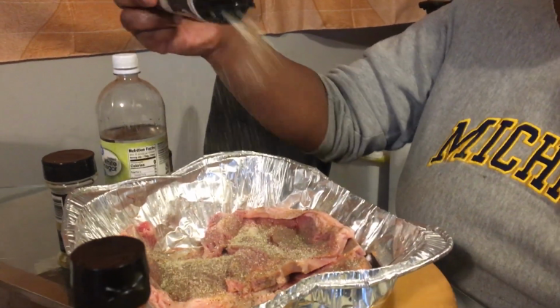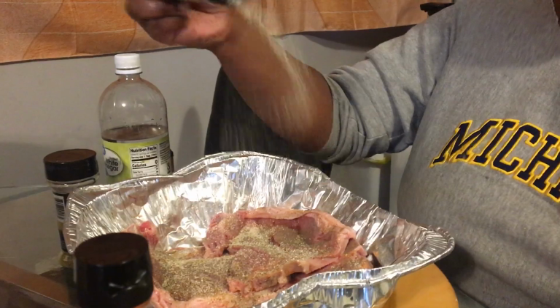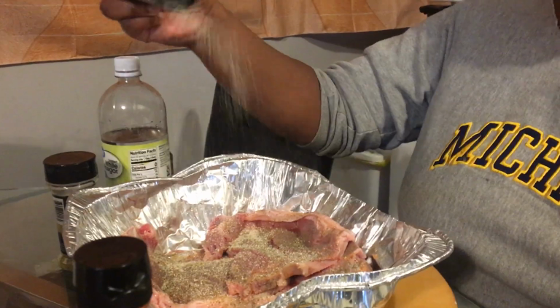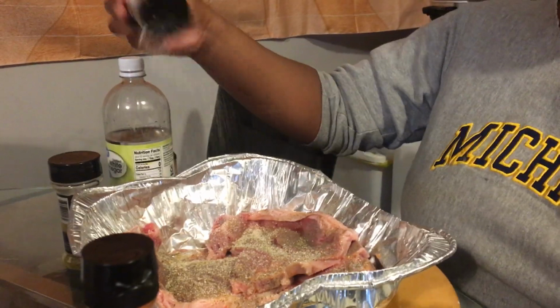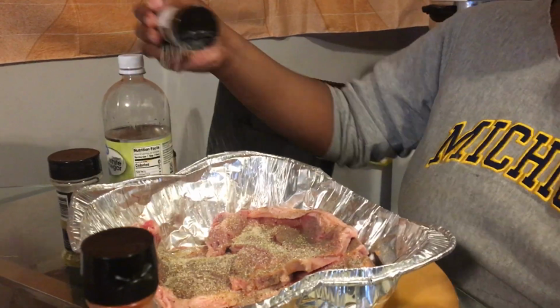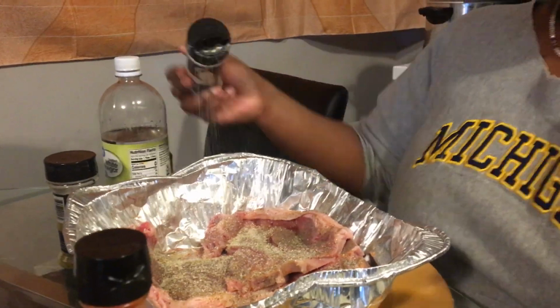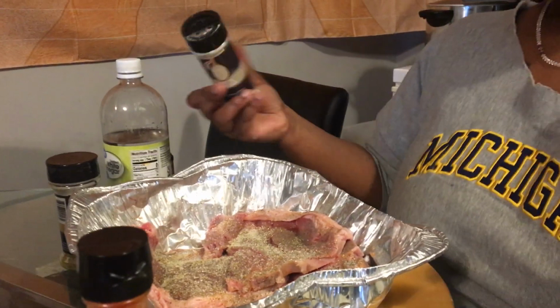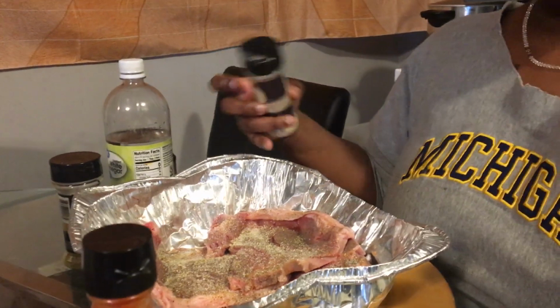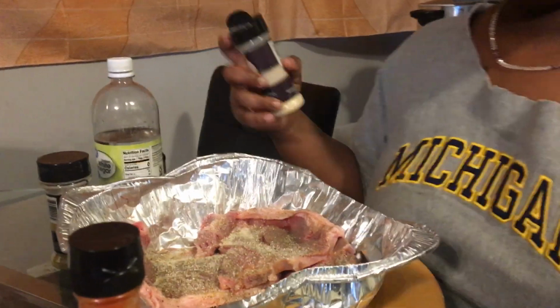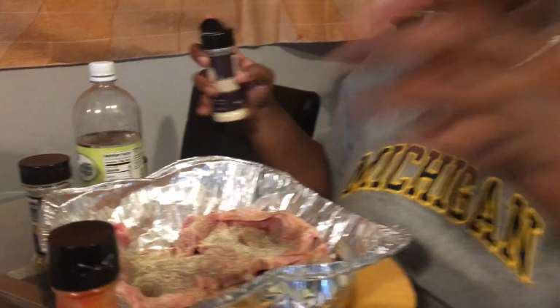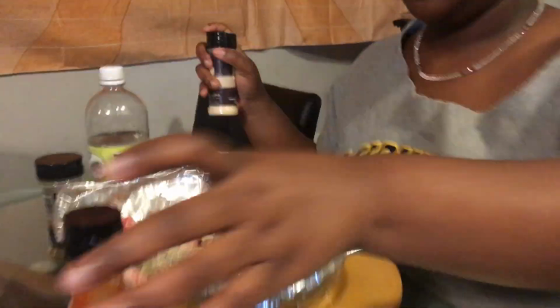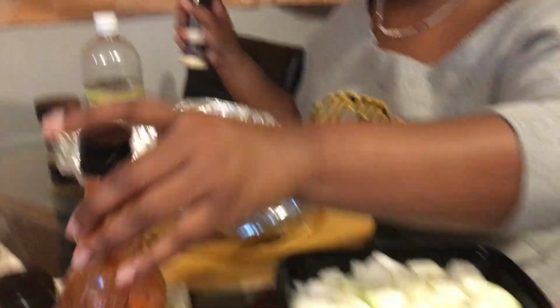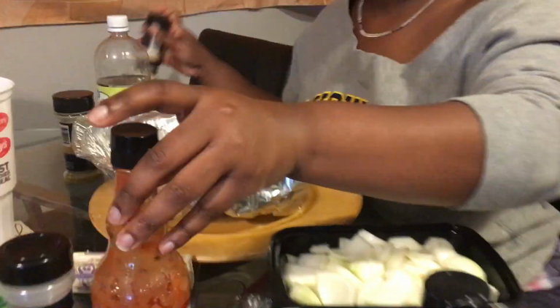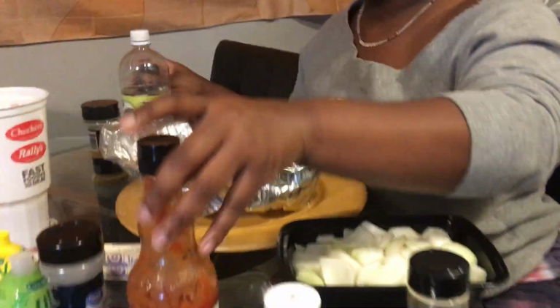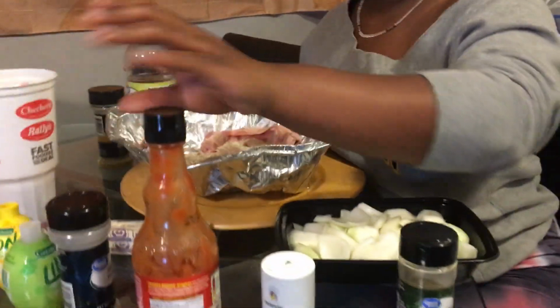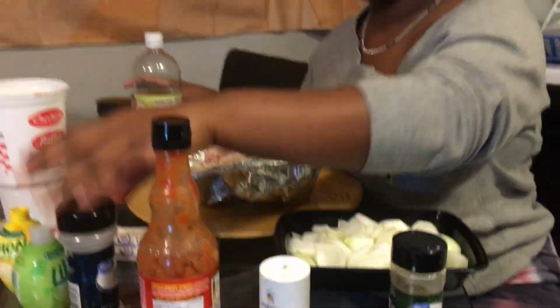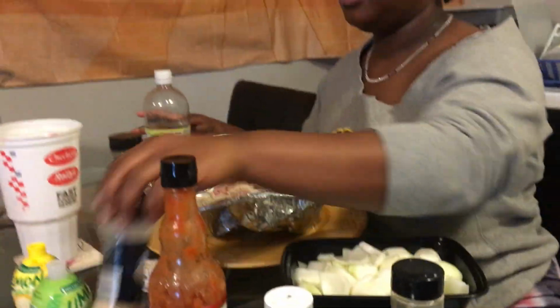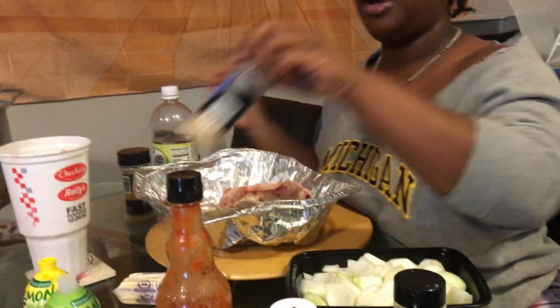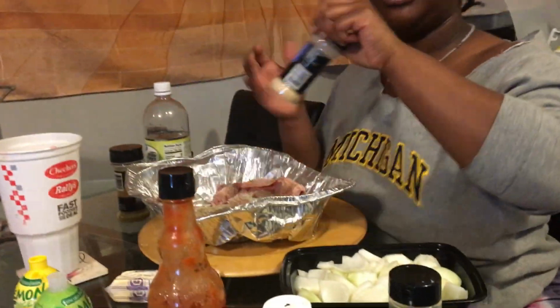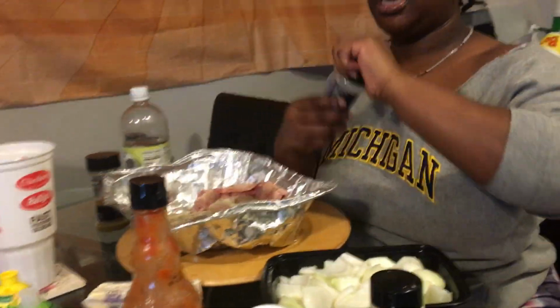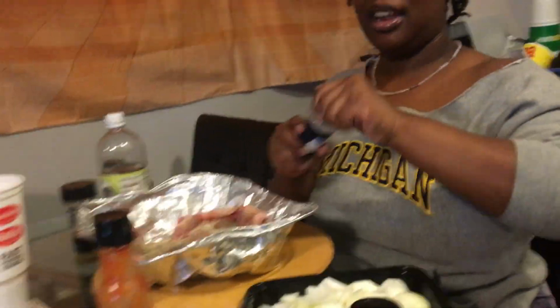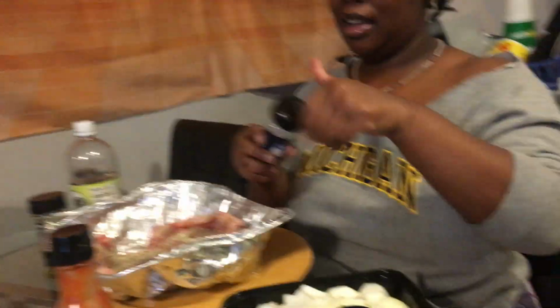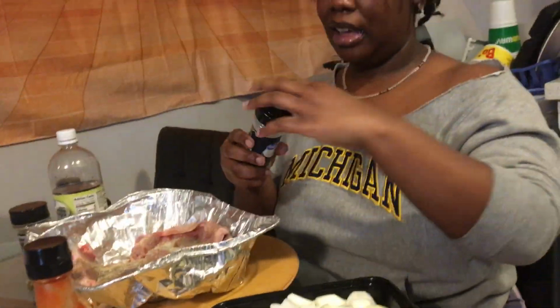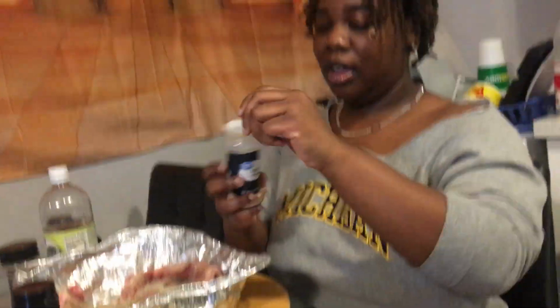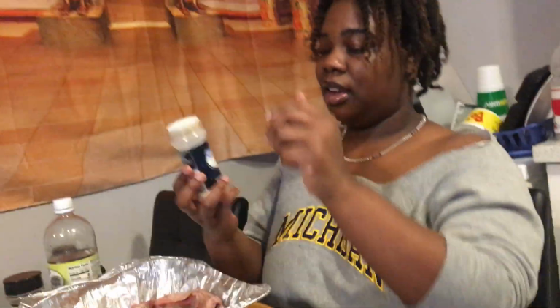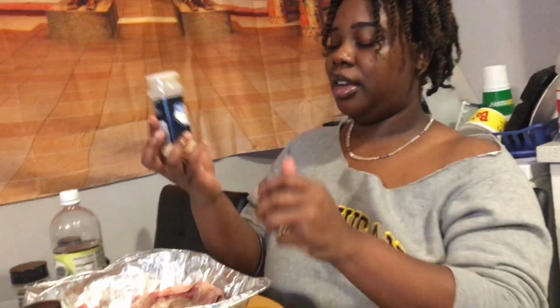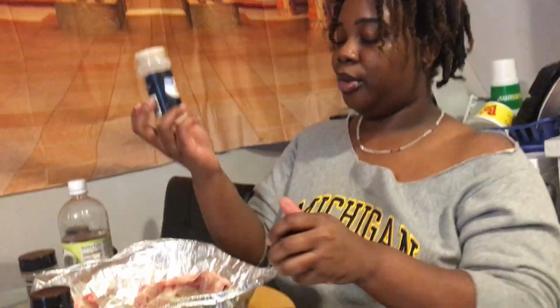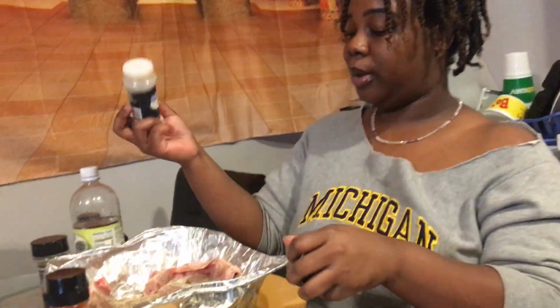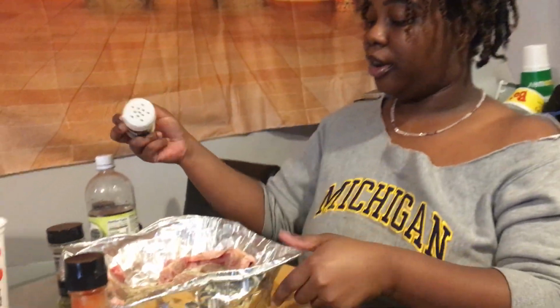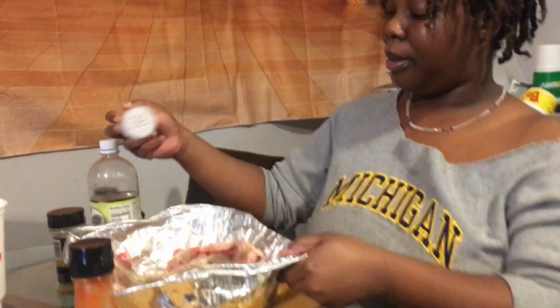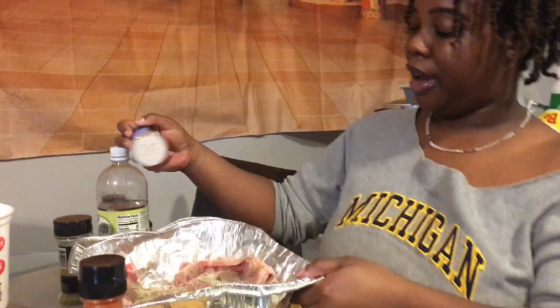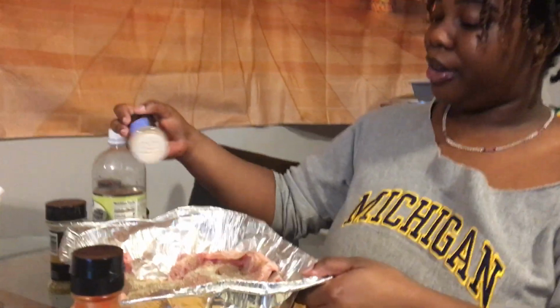Season that thing! Go on, season that mug, don't be scared. And then go in there with the garlic powder — season that thing, honey, season it.